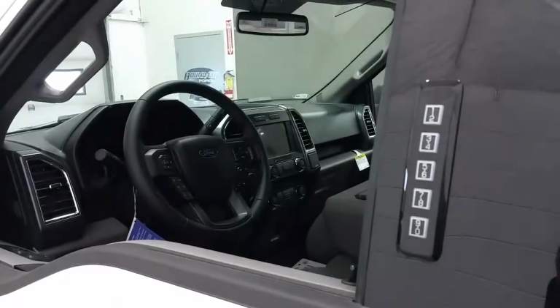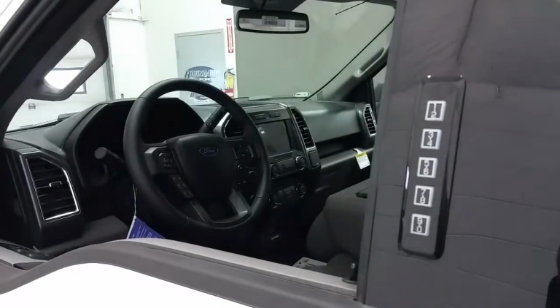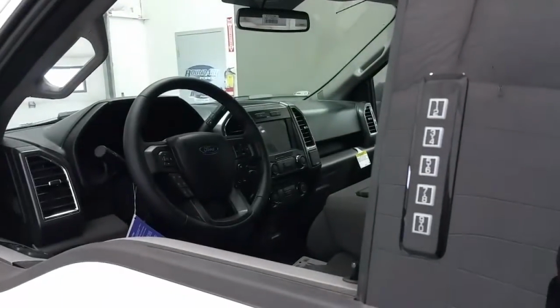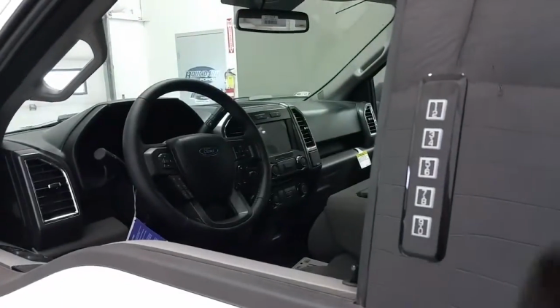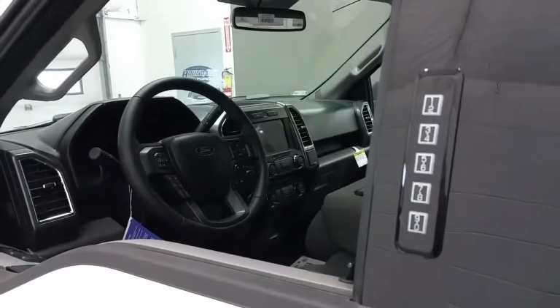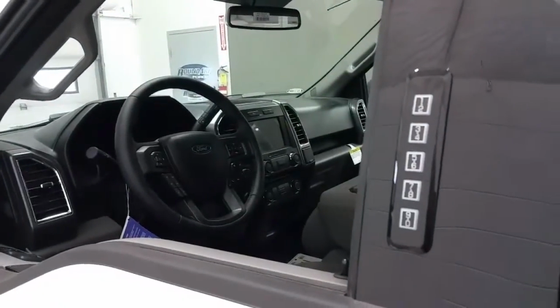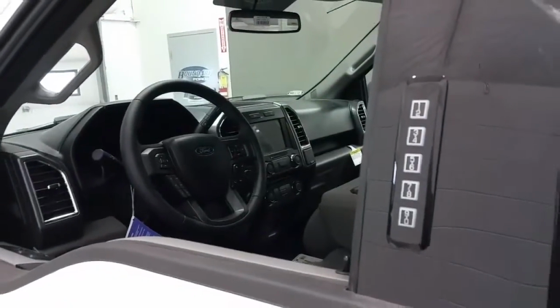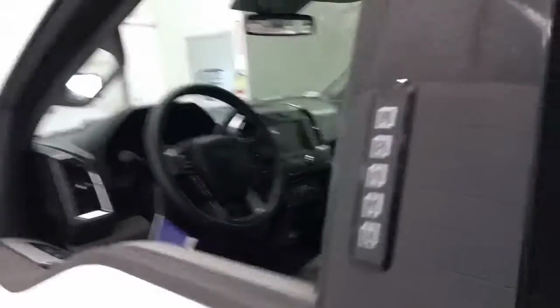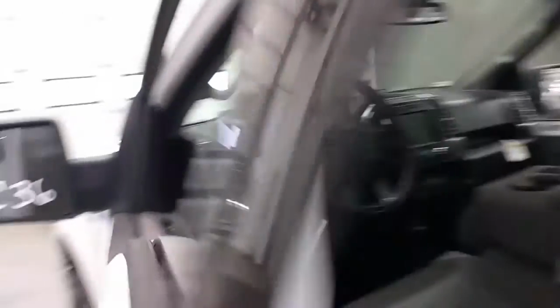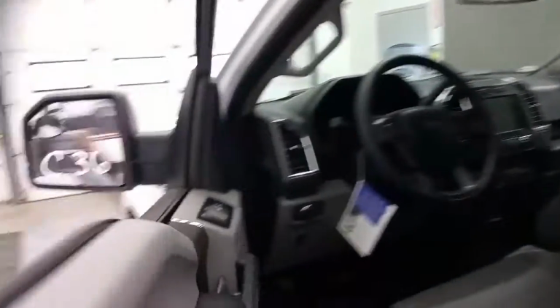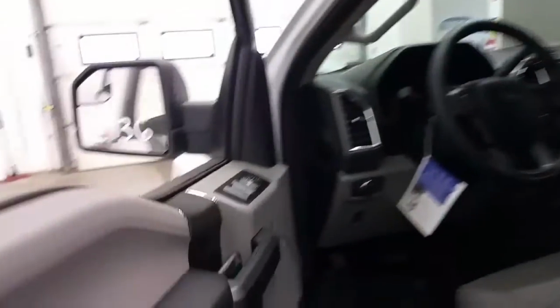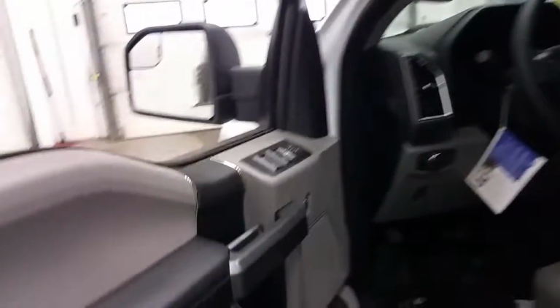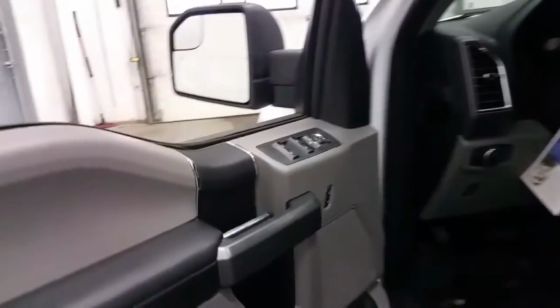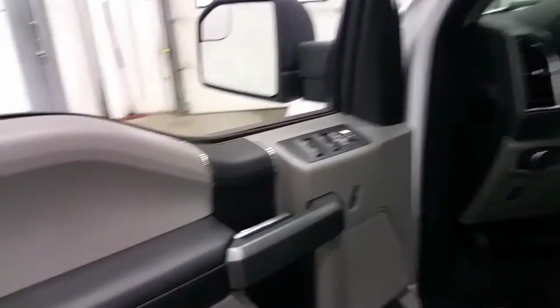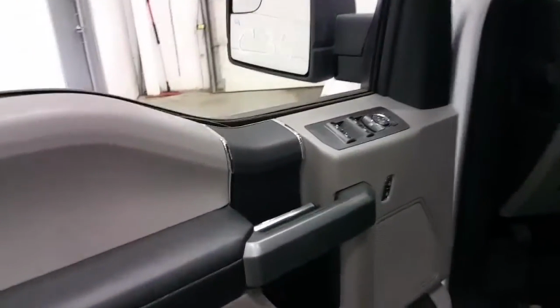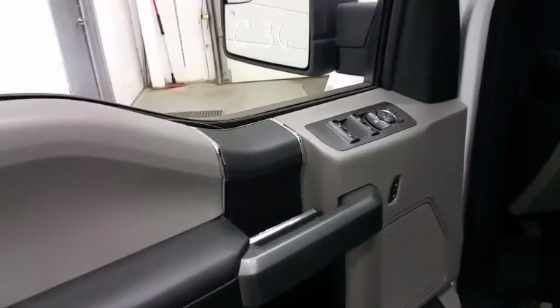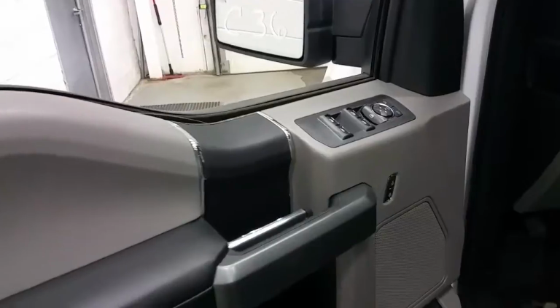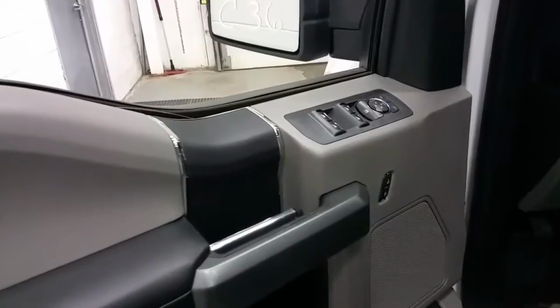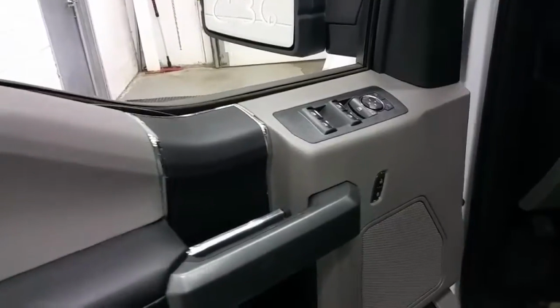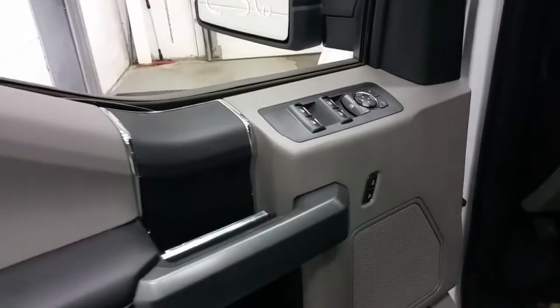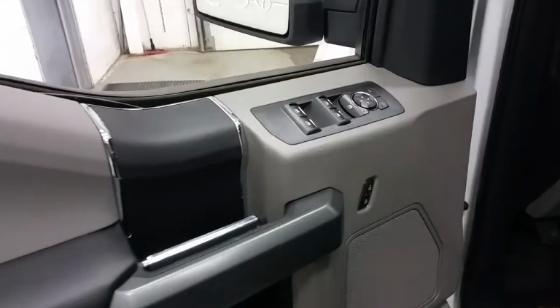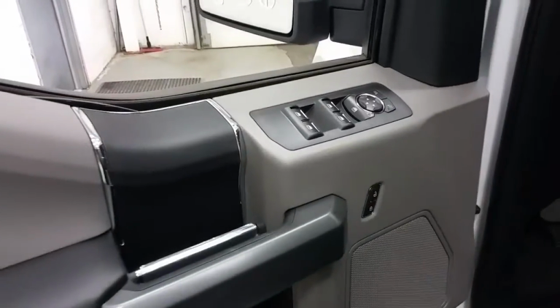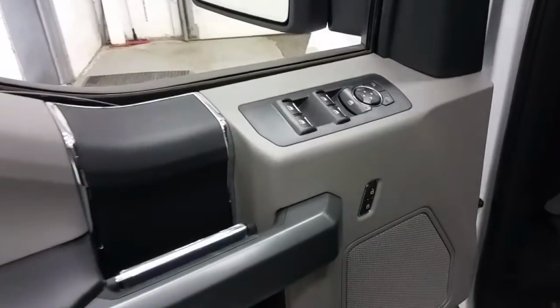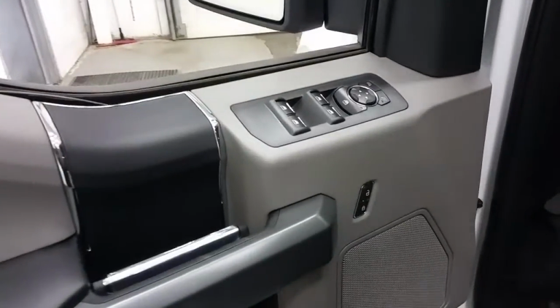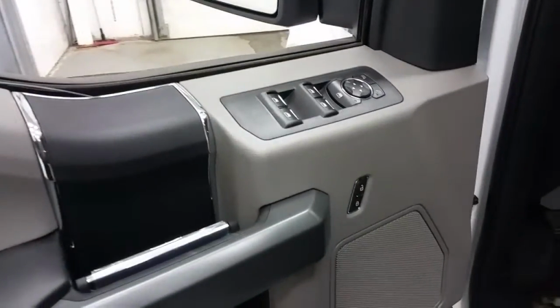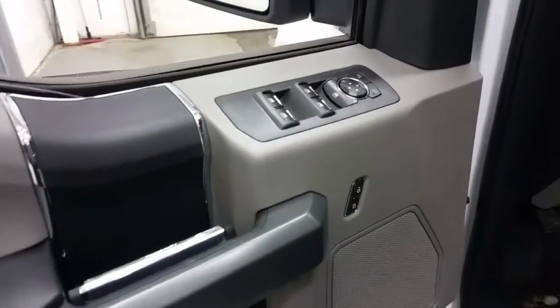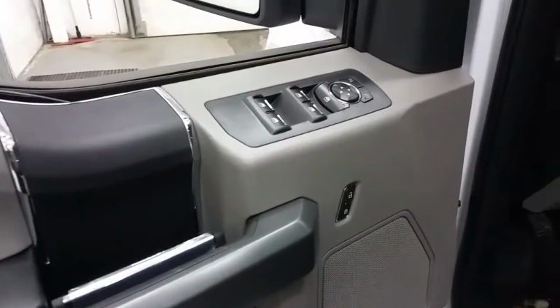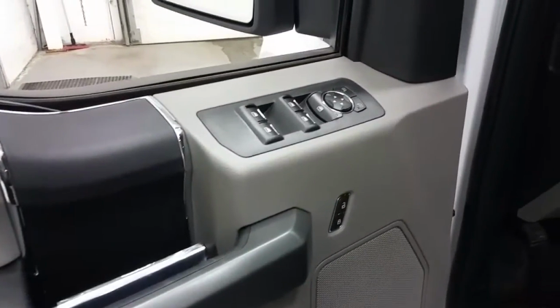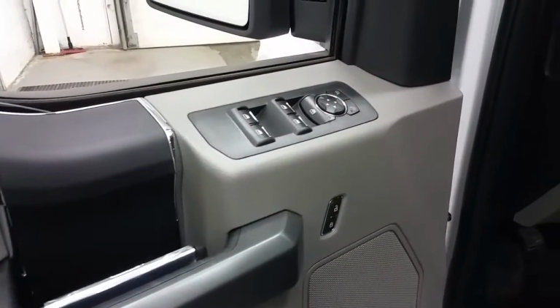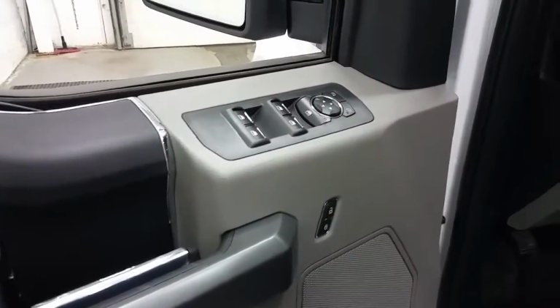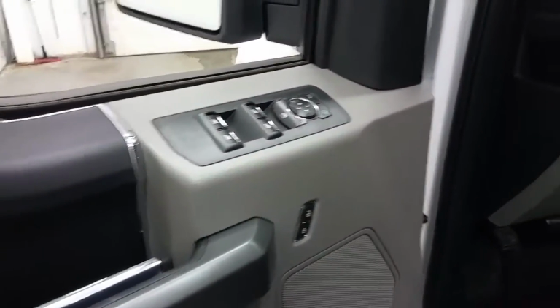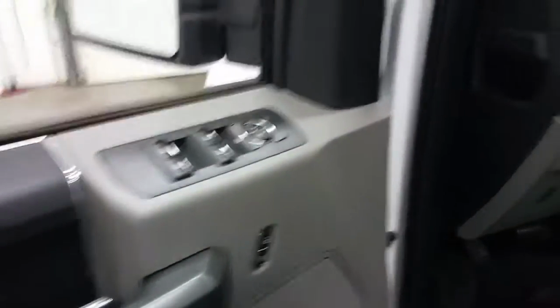Ford secure code entry system, grey door panels and grey interior with black accents, power windows, power locks, and power mirrors.